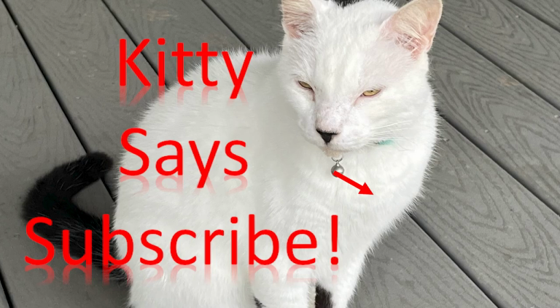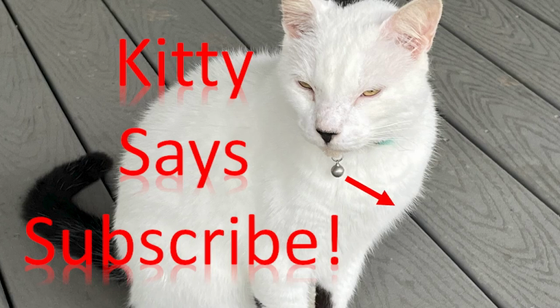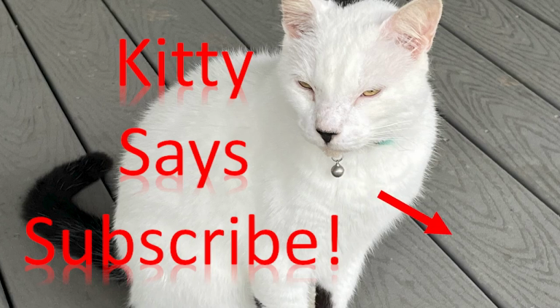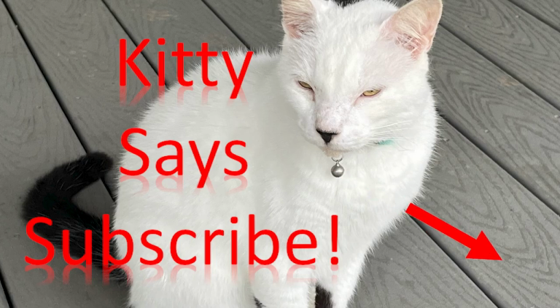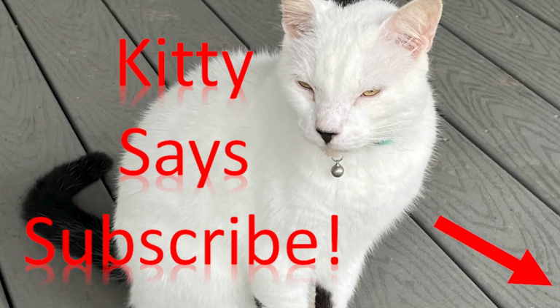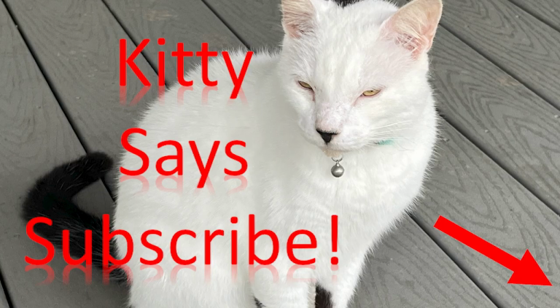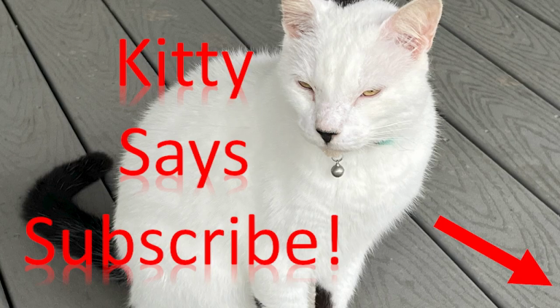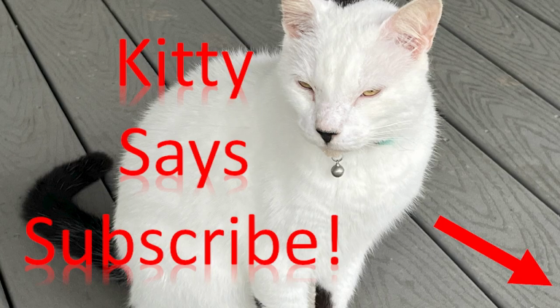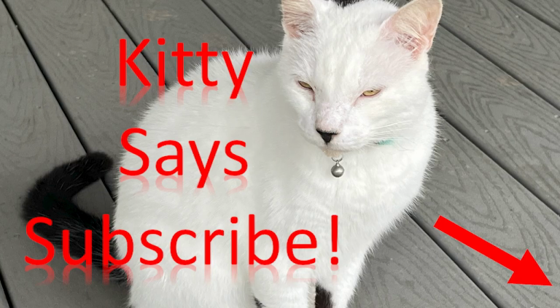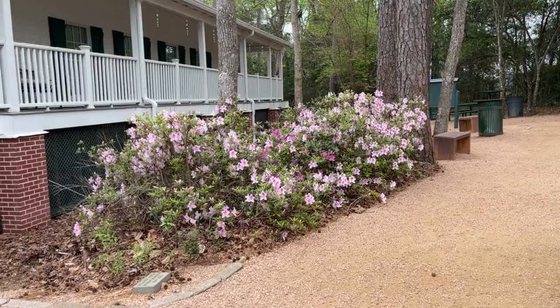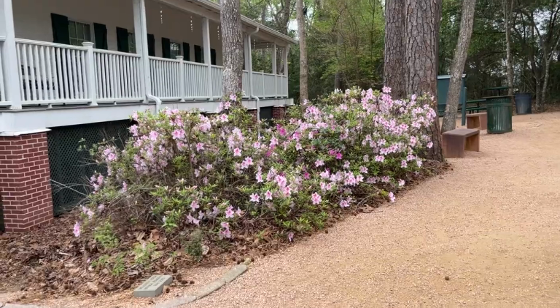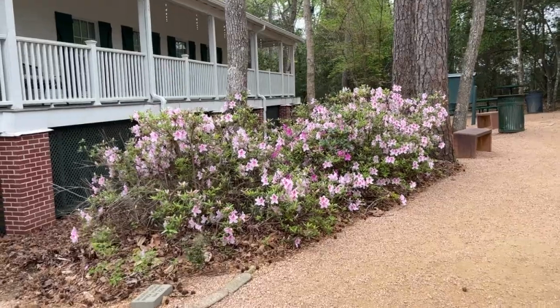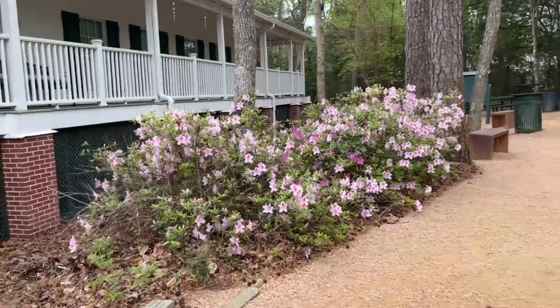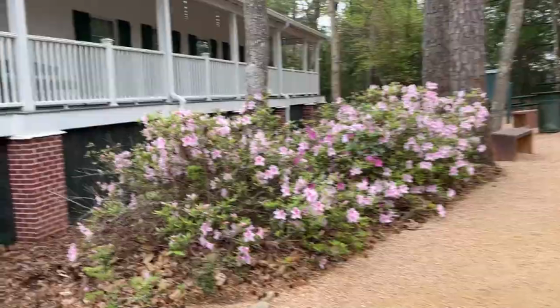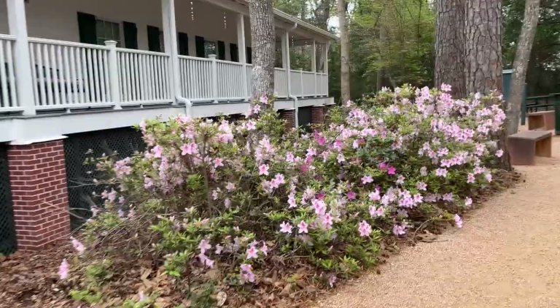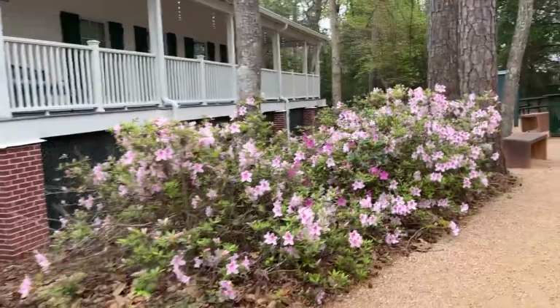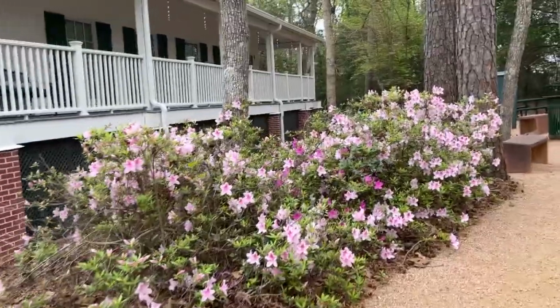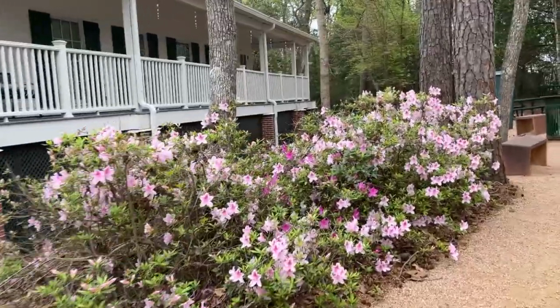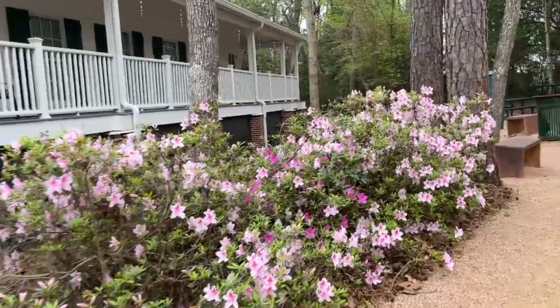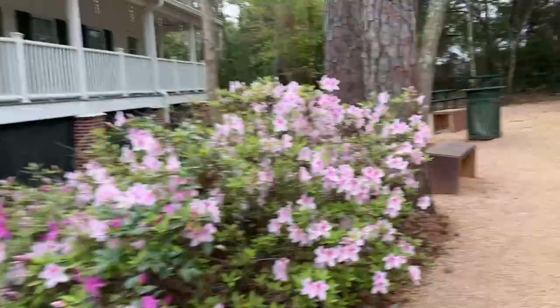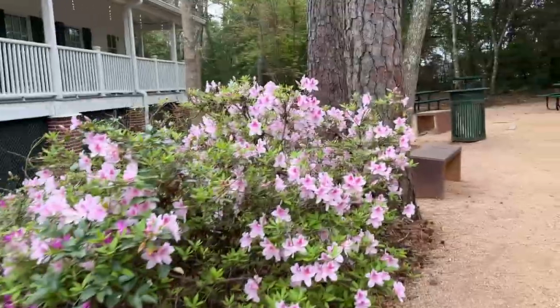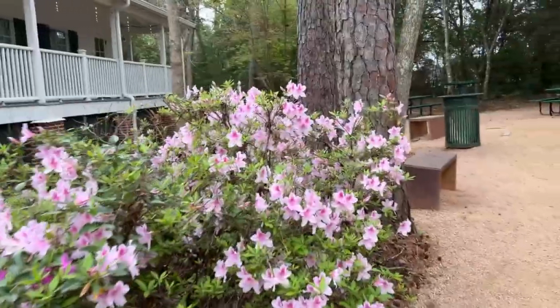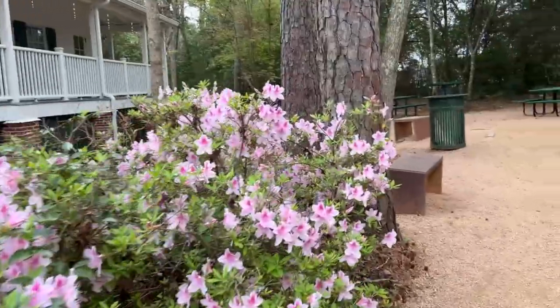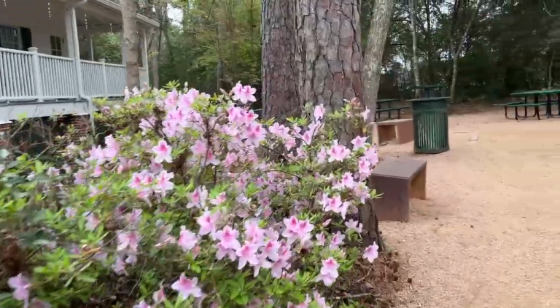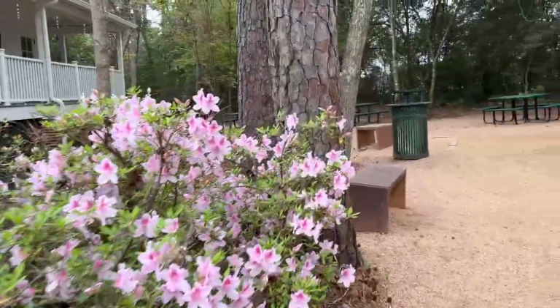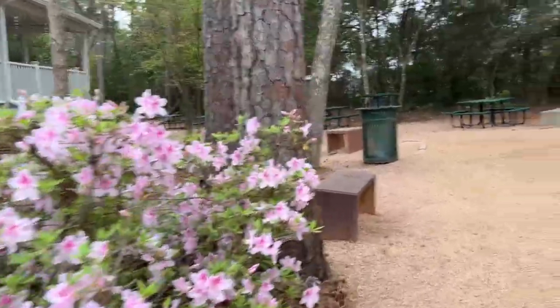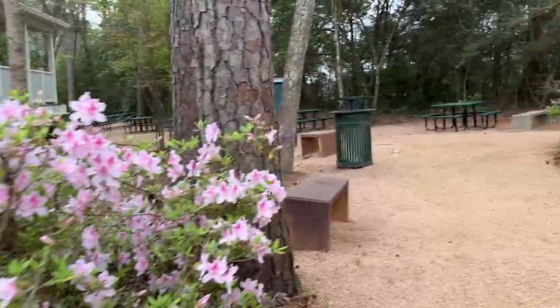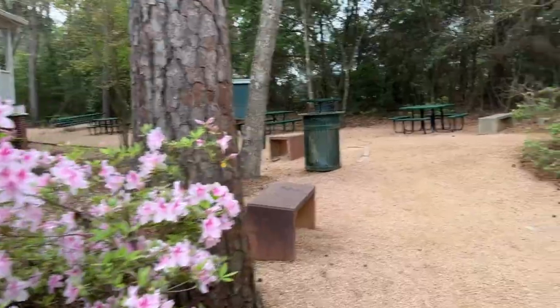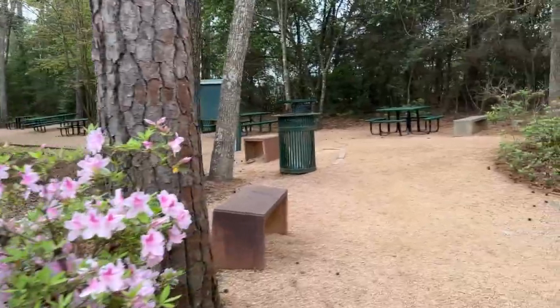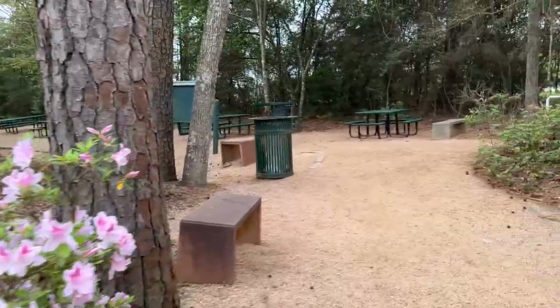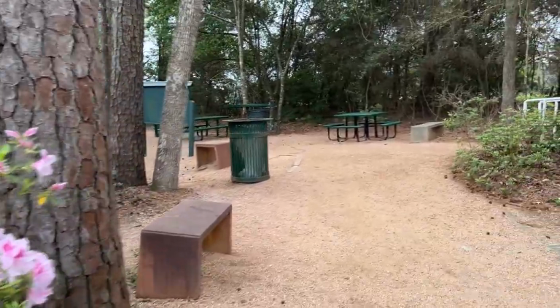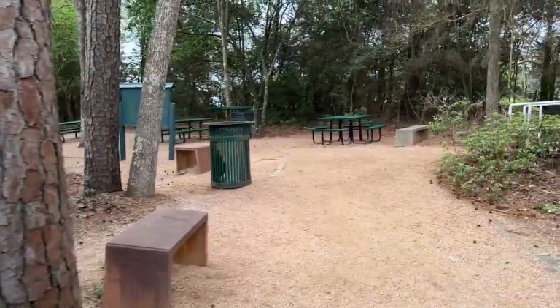Kitty says subscribe. Look, the azaleas are blooming — spring's on its way. All right, let's go see if we can find Sam.